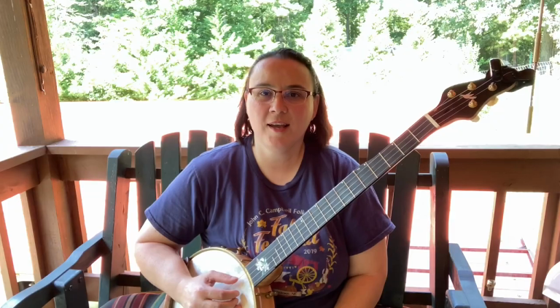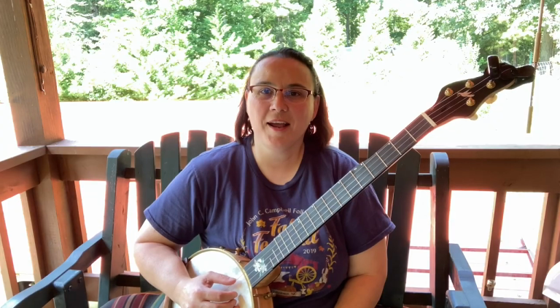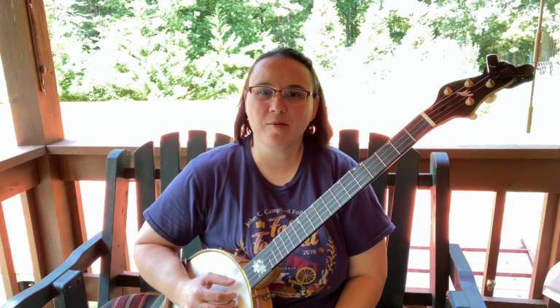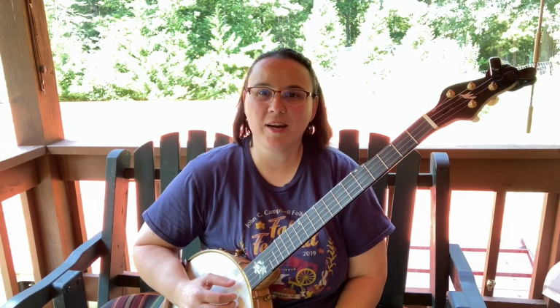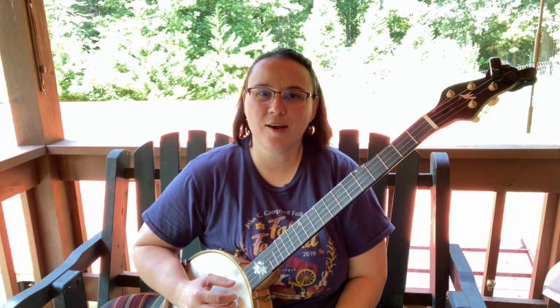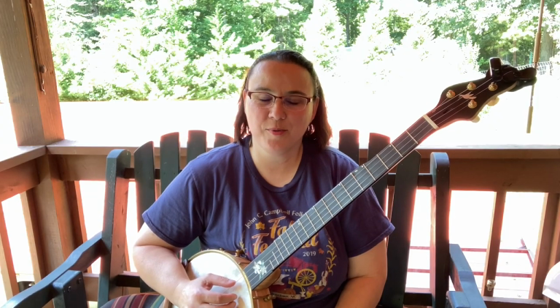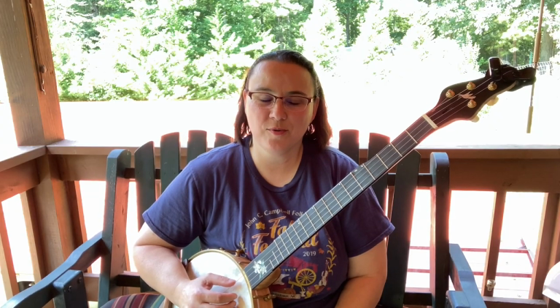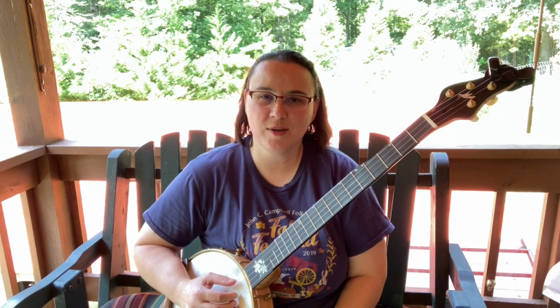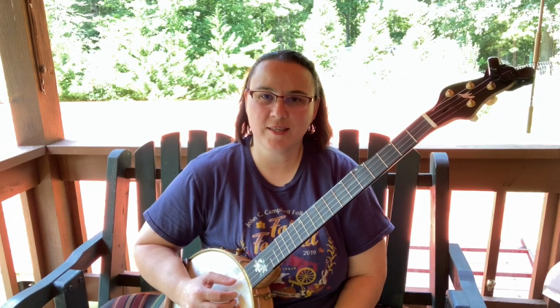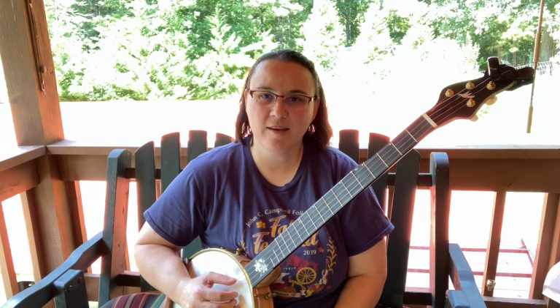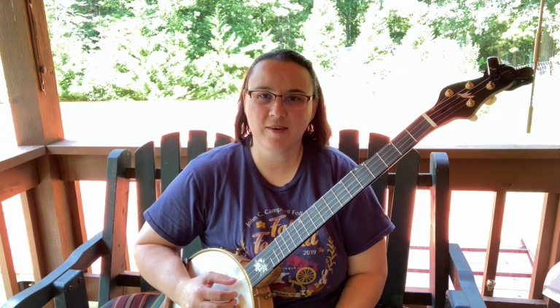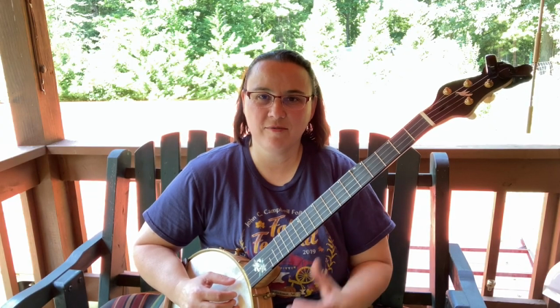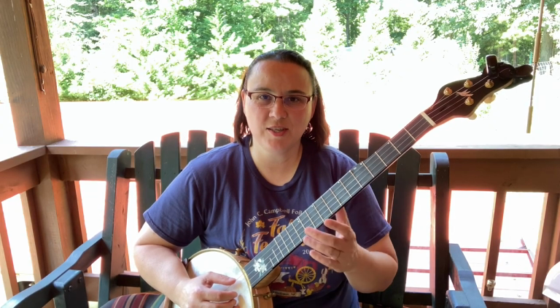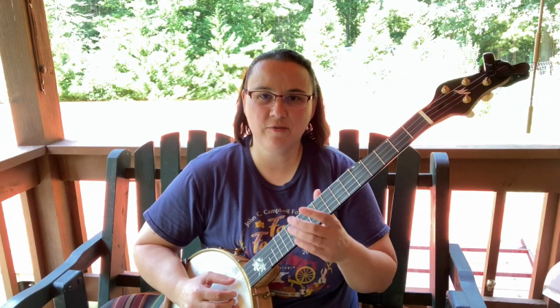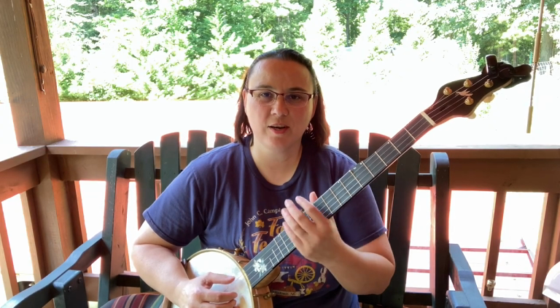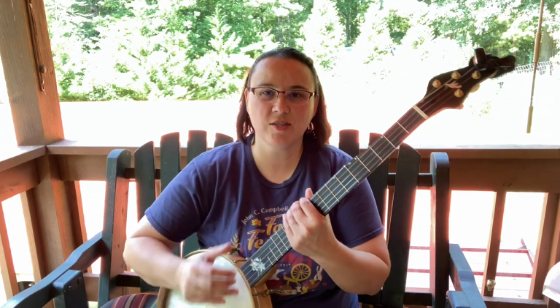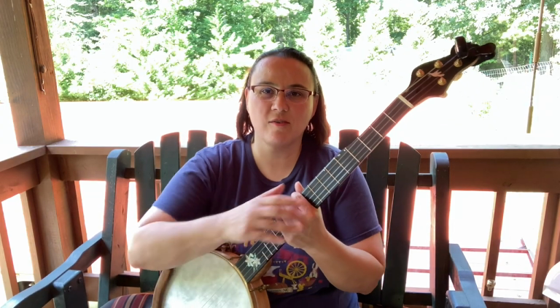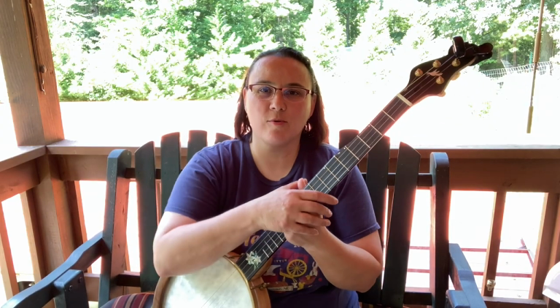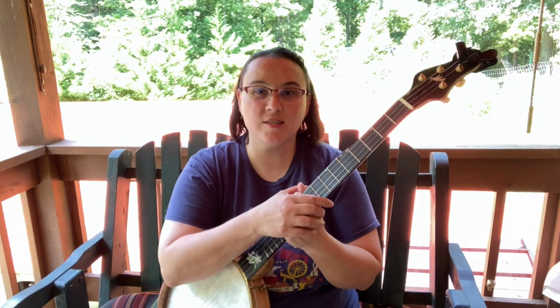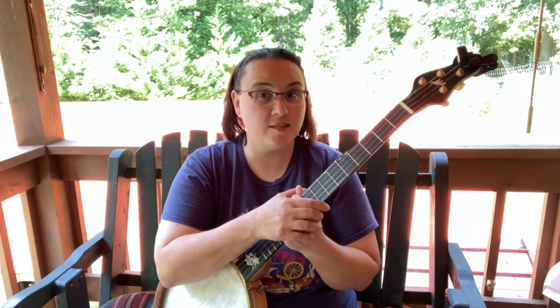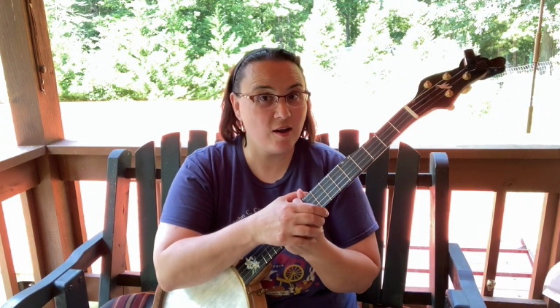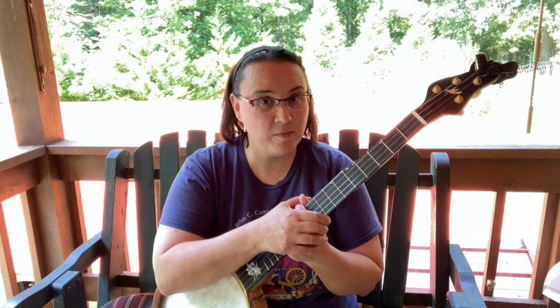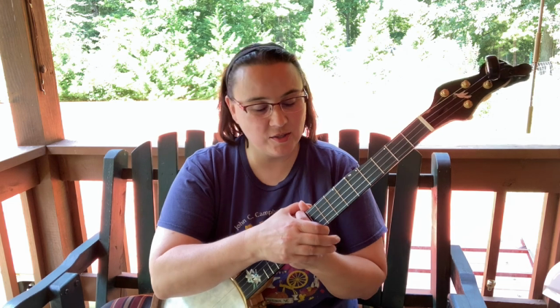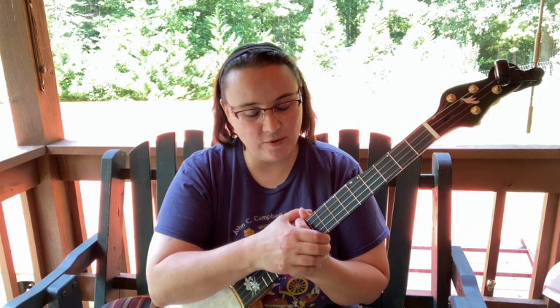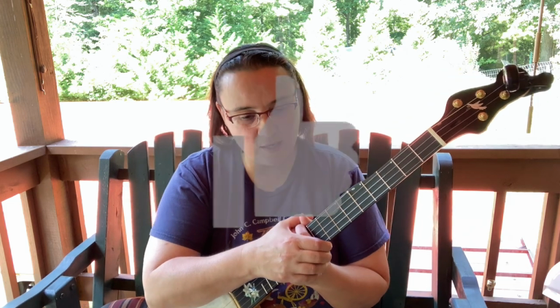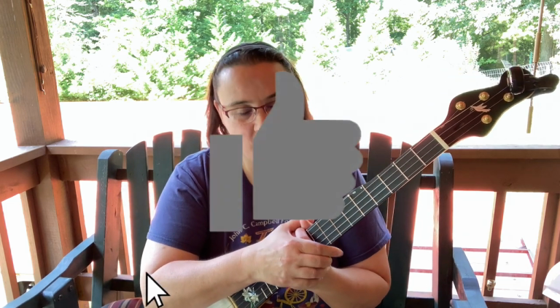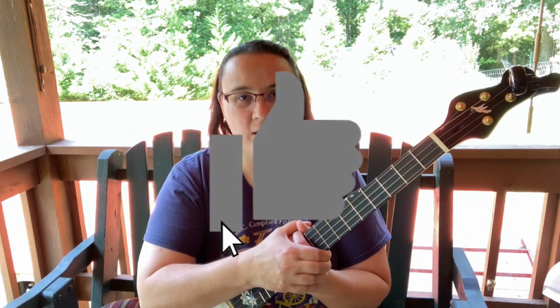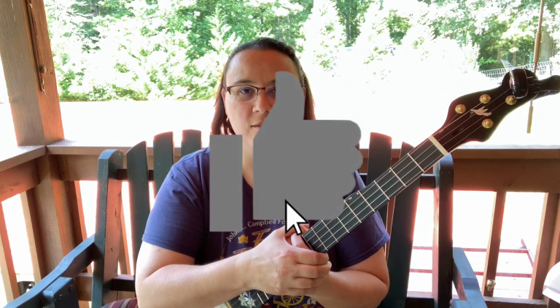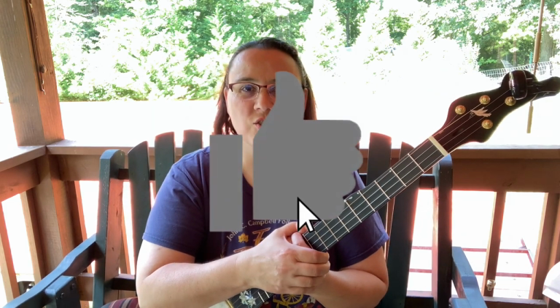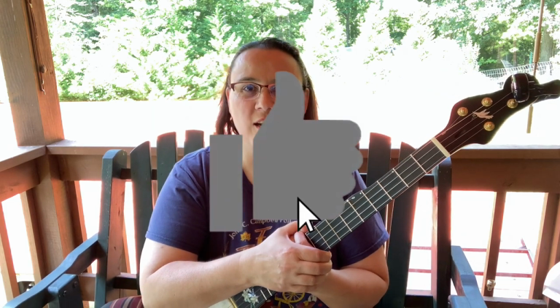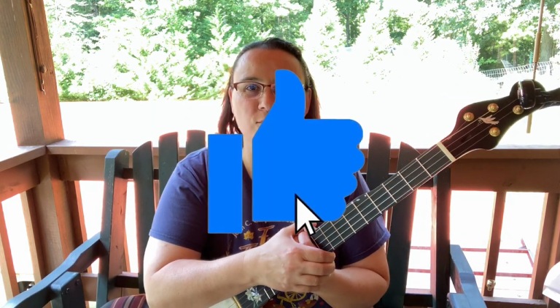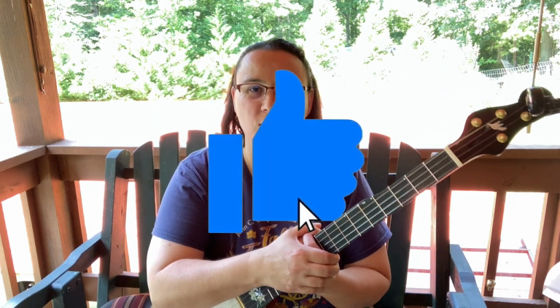Hey everybody, I hope you're doing well today. I've got a fun two-finger song for us in sawmill tuning called Shady Grove.